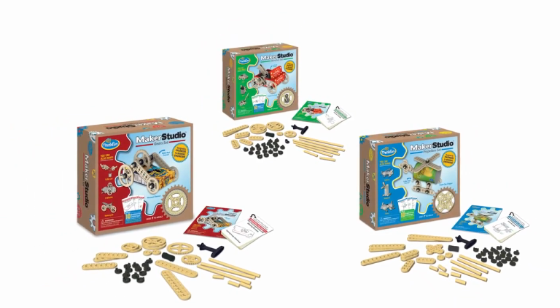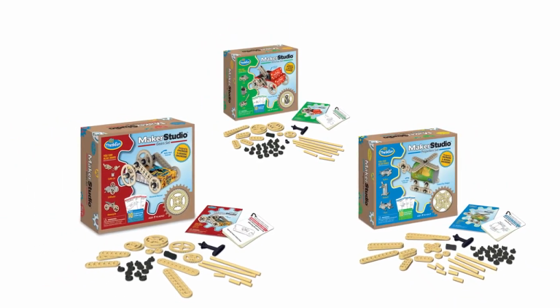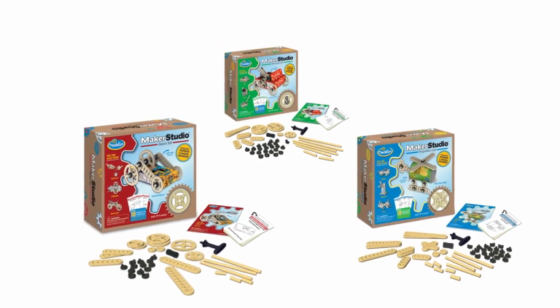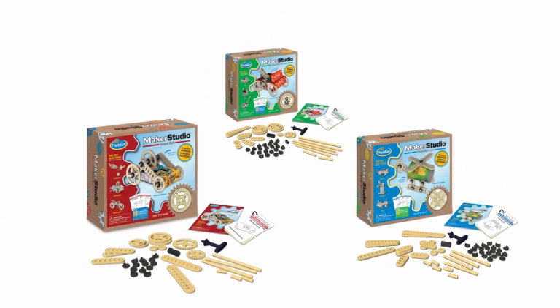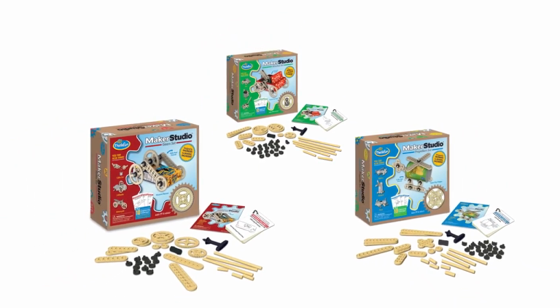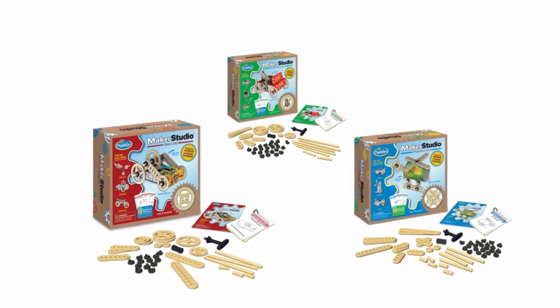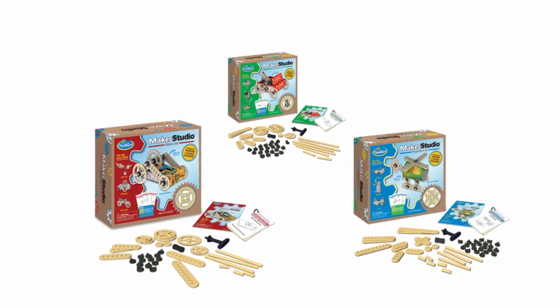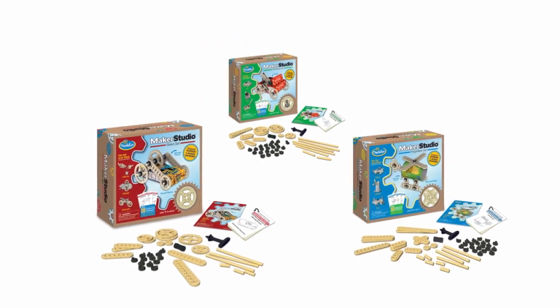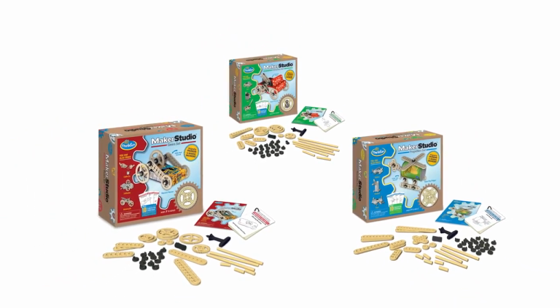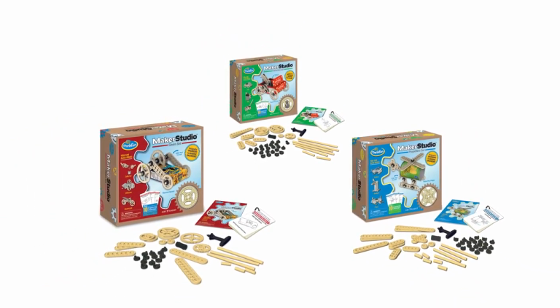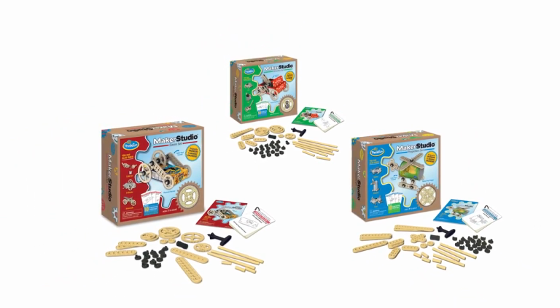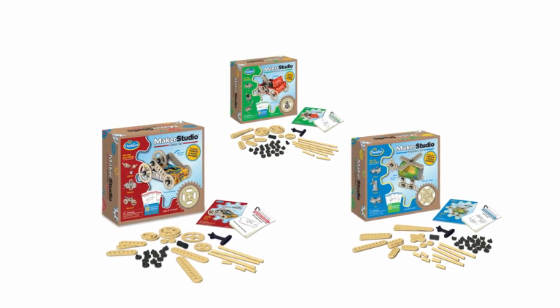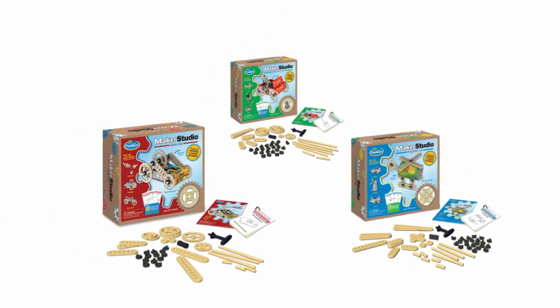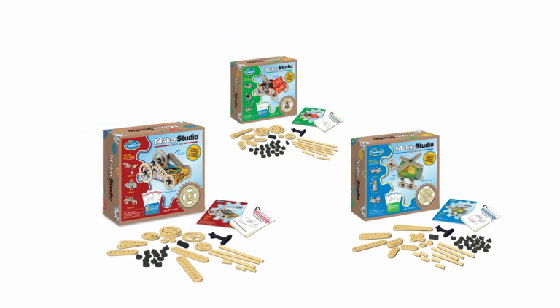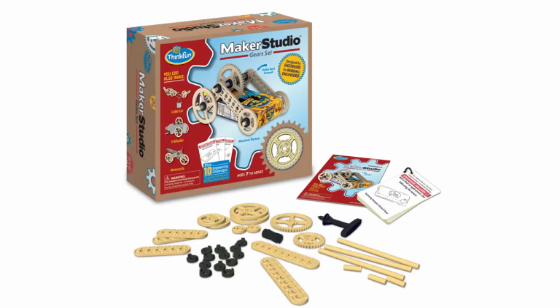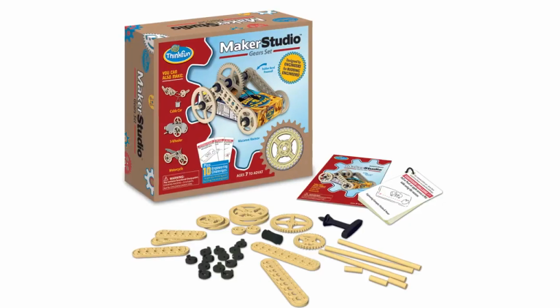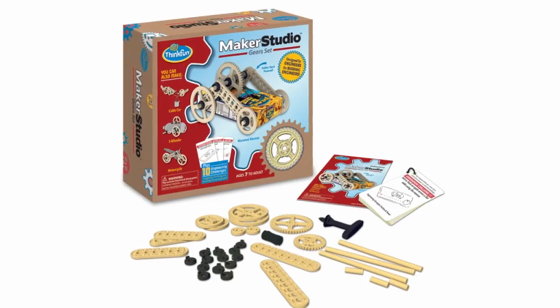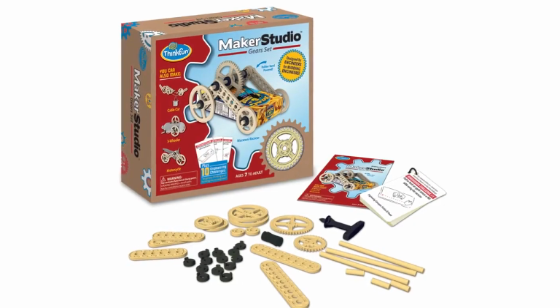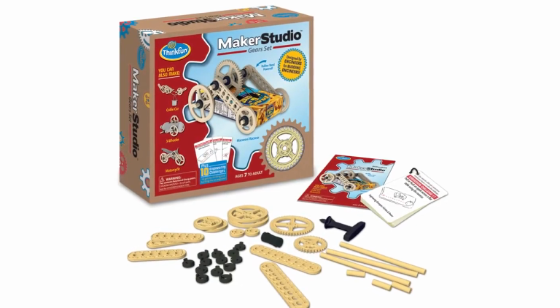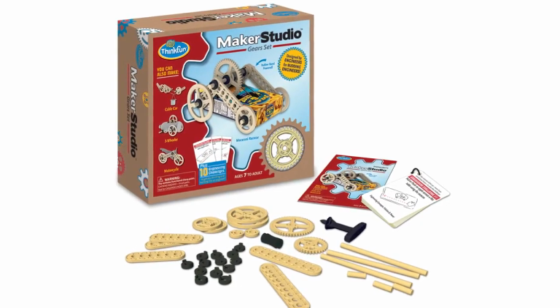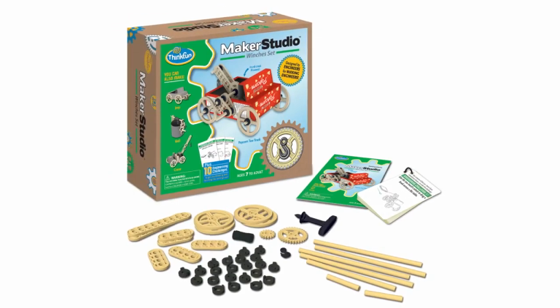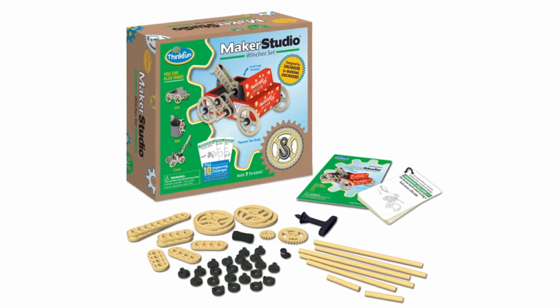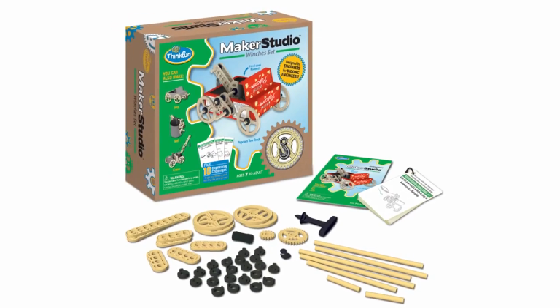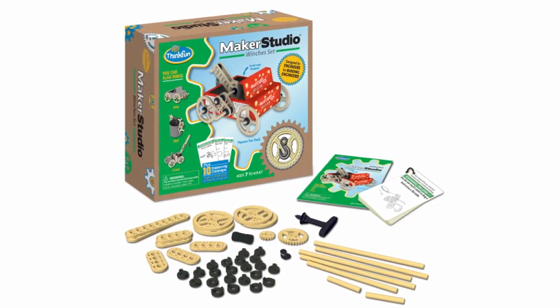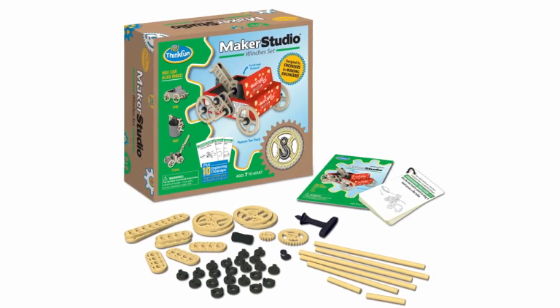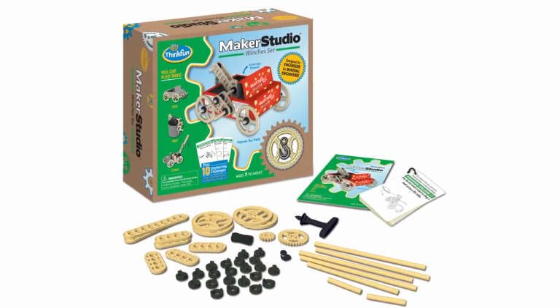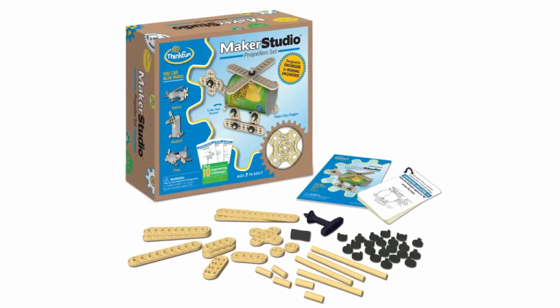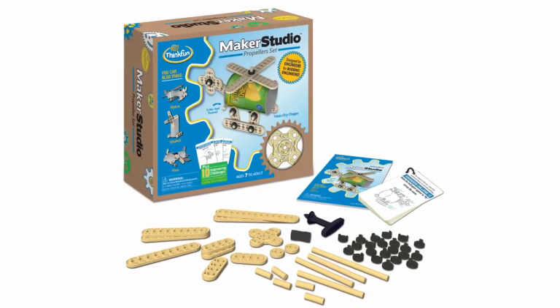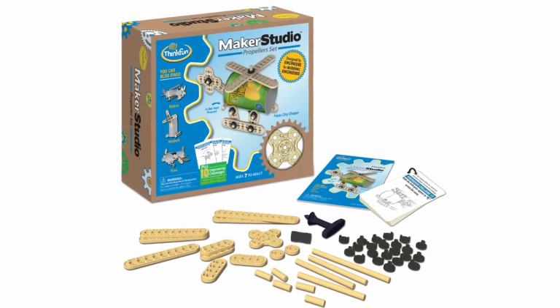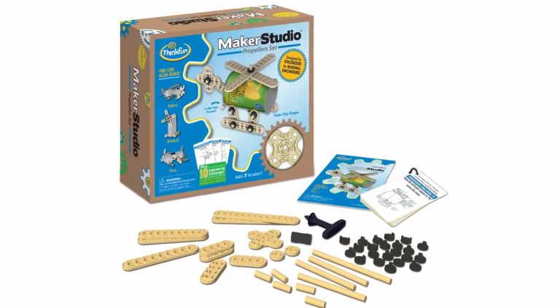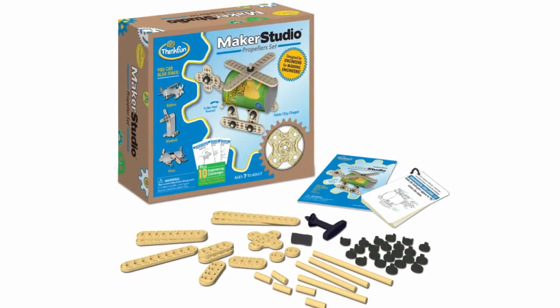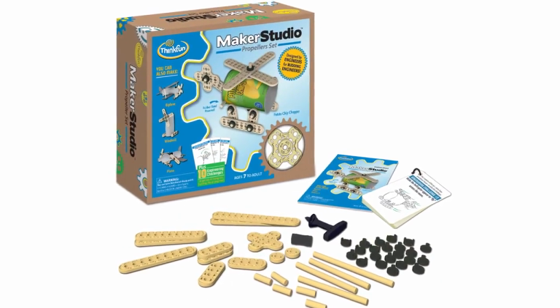We are offering three individual kits: the gear set, the winches set, and the propeller set.